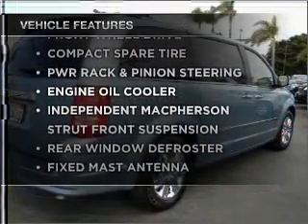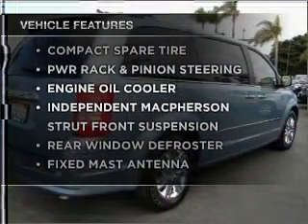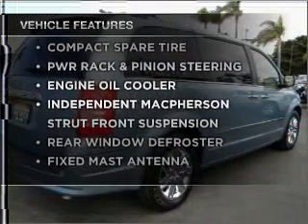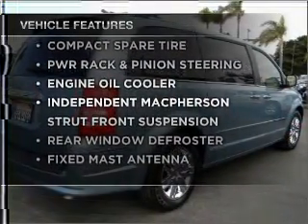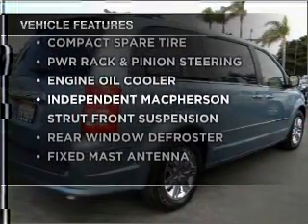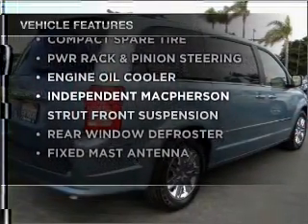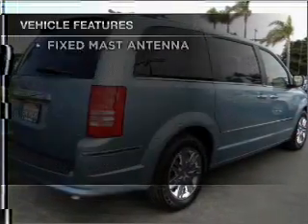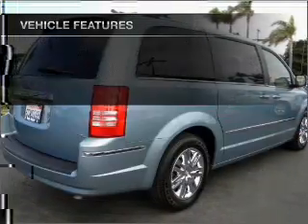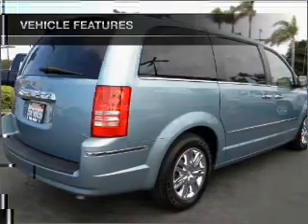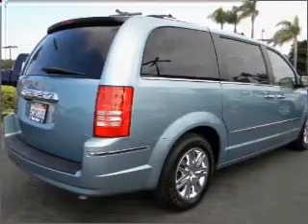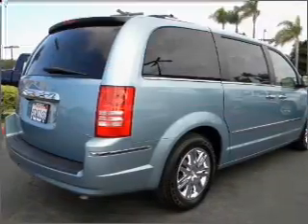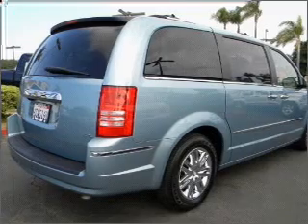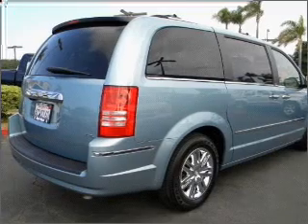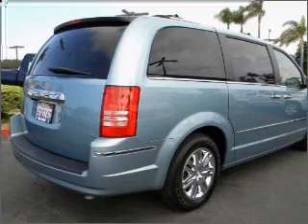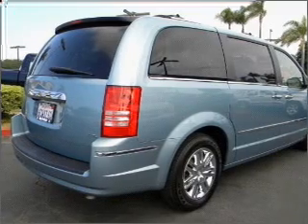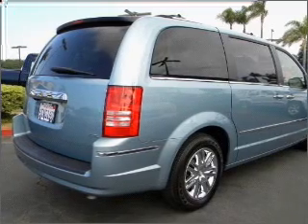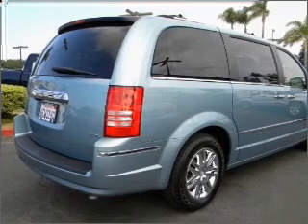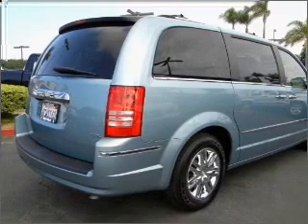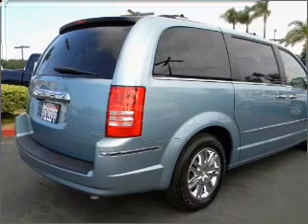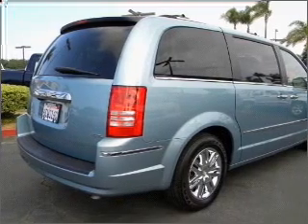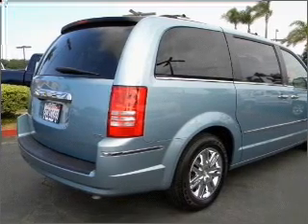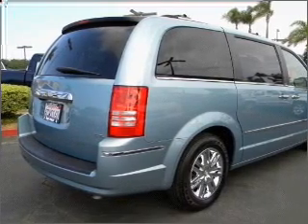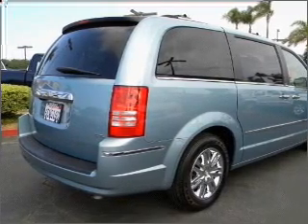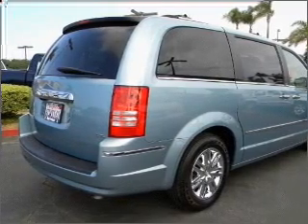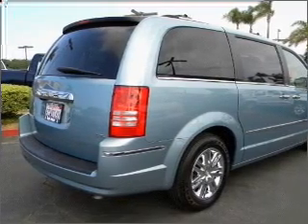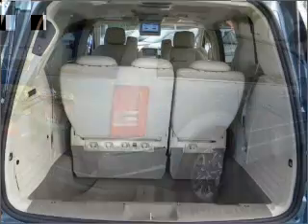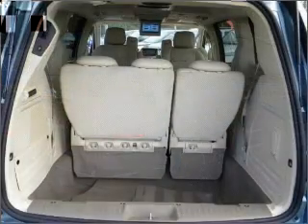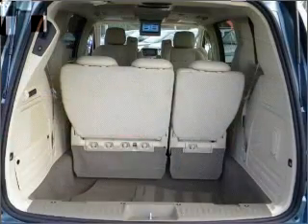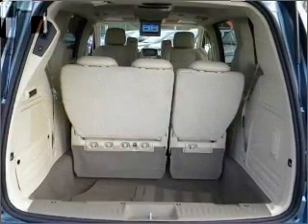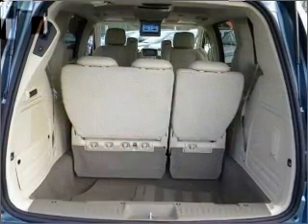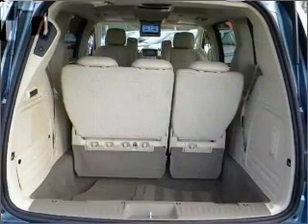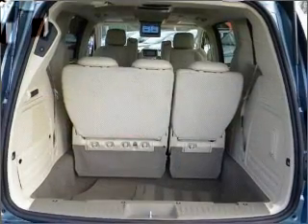Power door locks, power windows, power steering, cruise control, and adjustable tilt steering wheel.